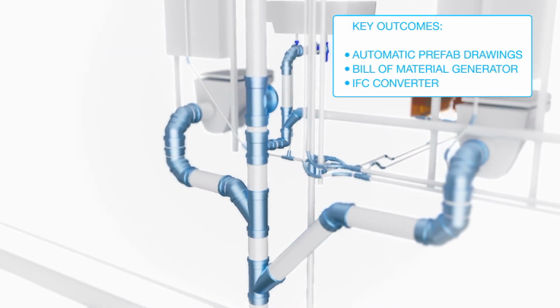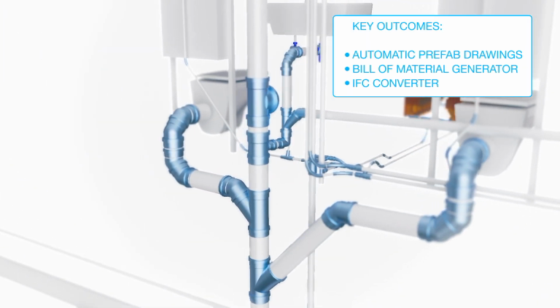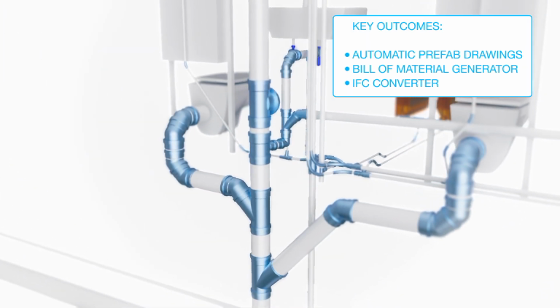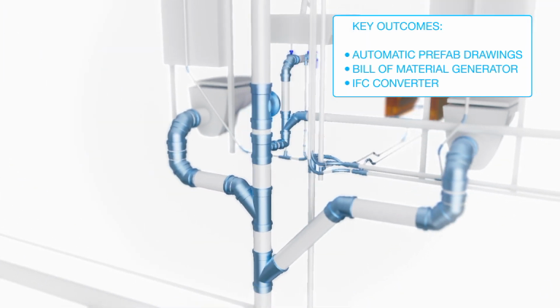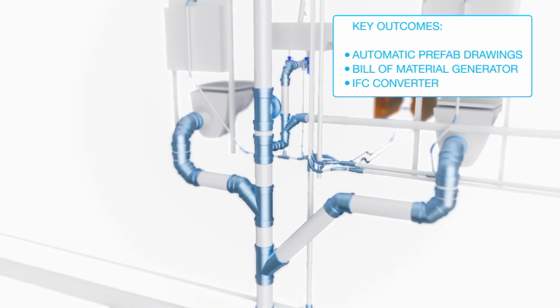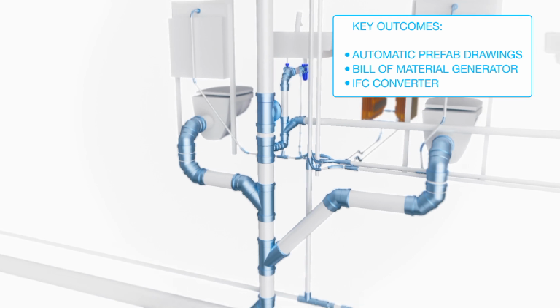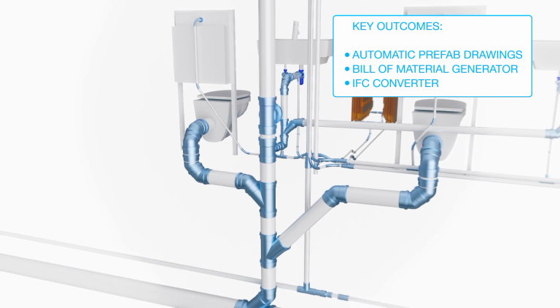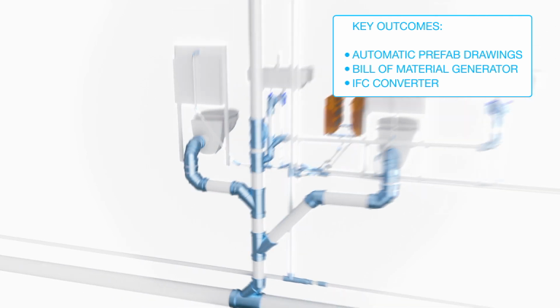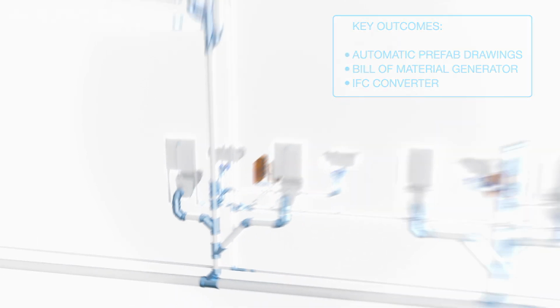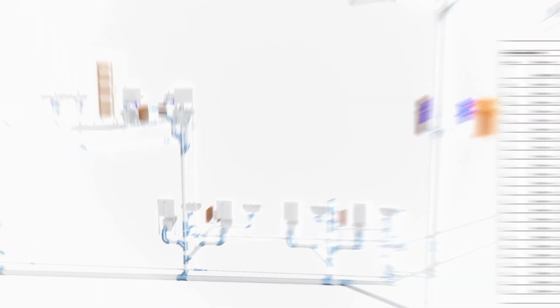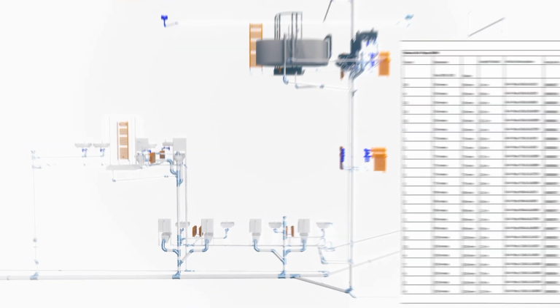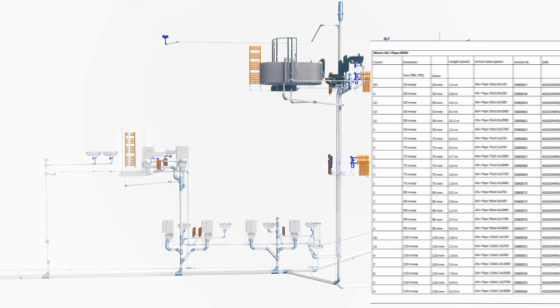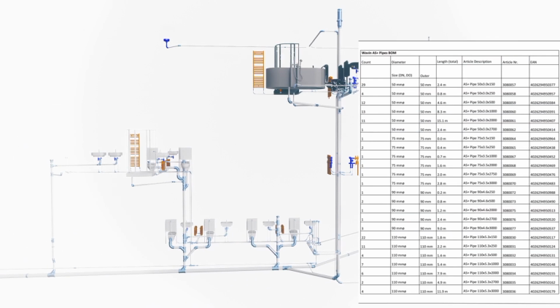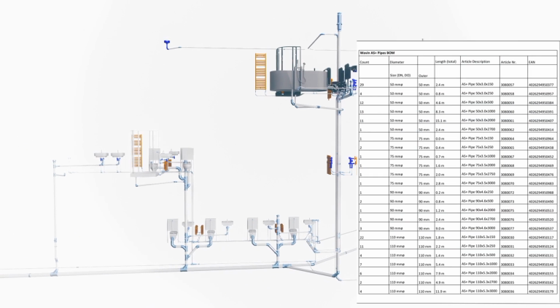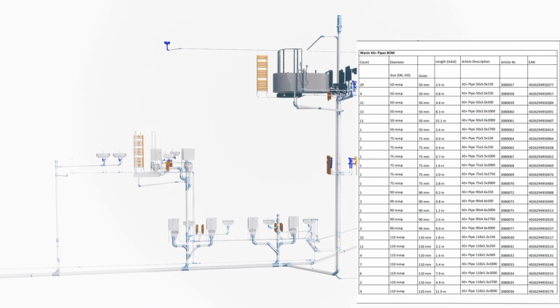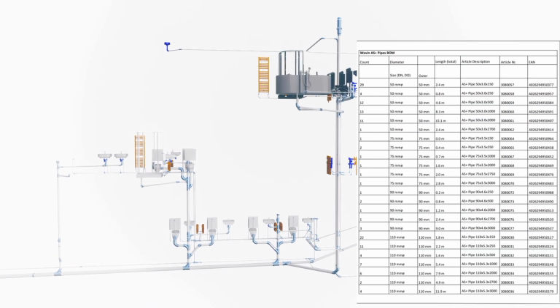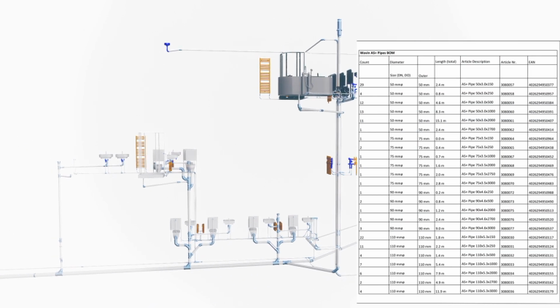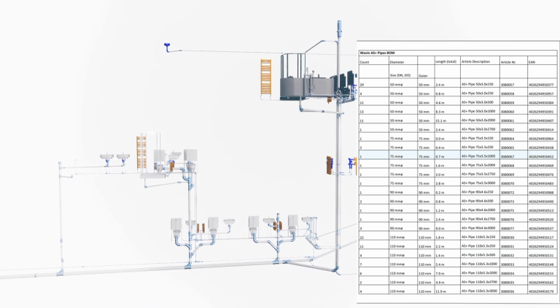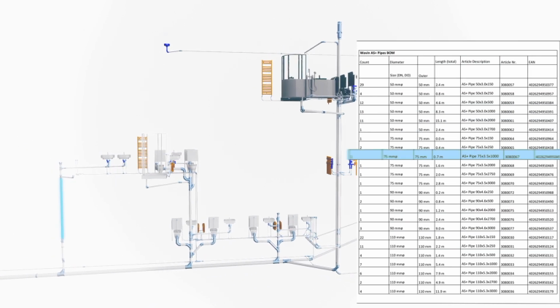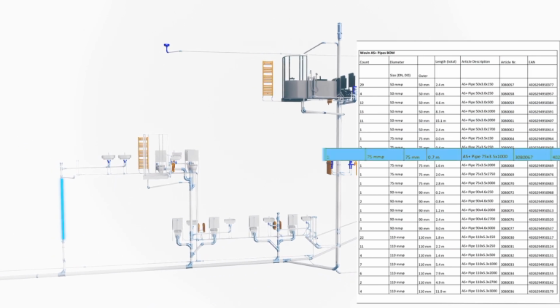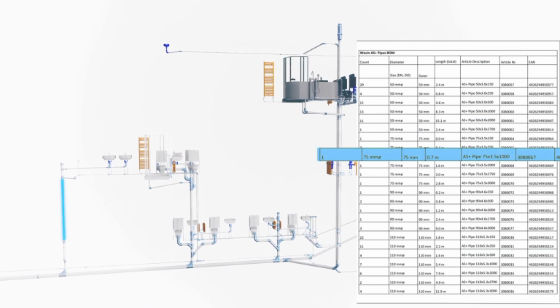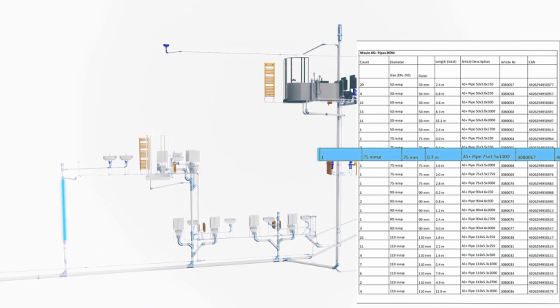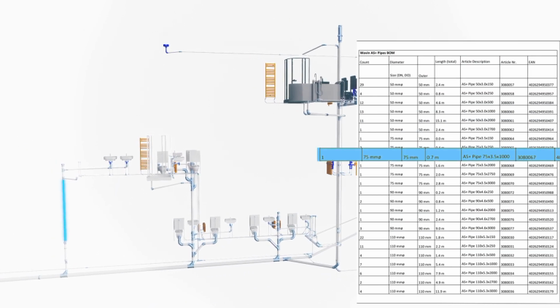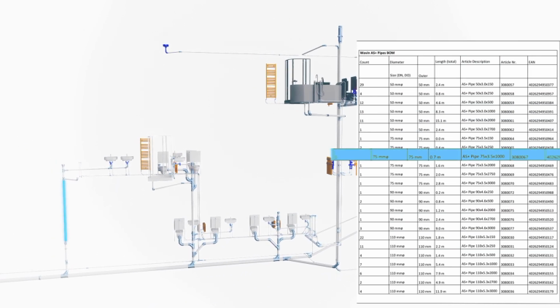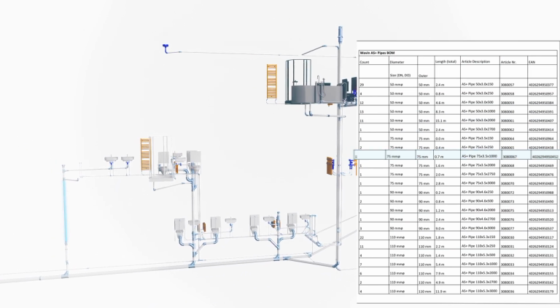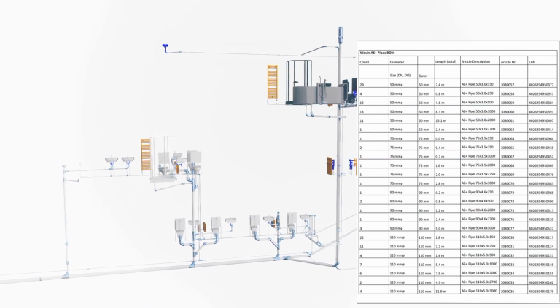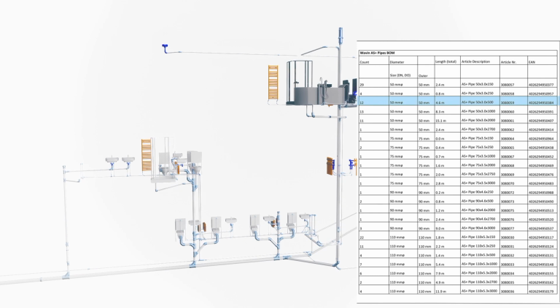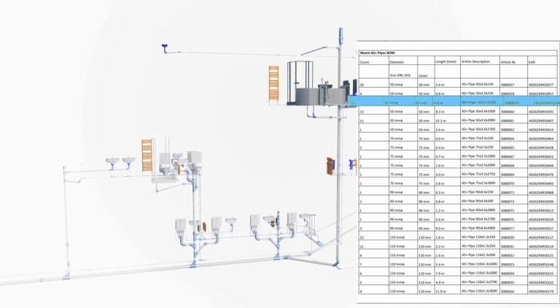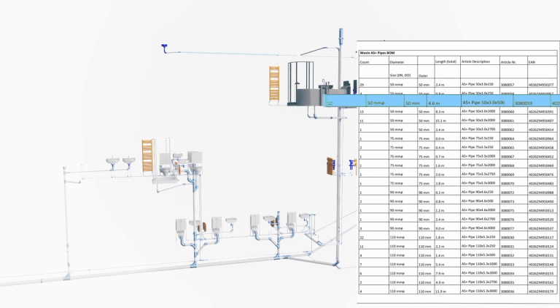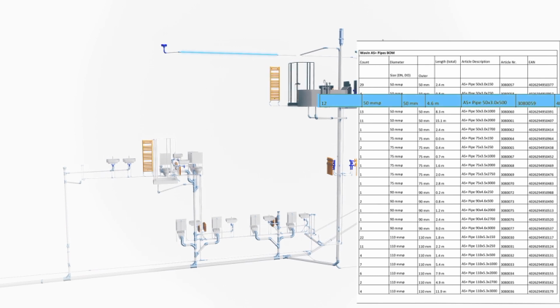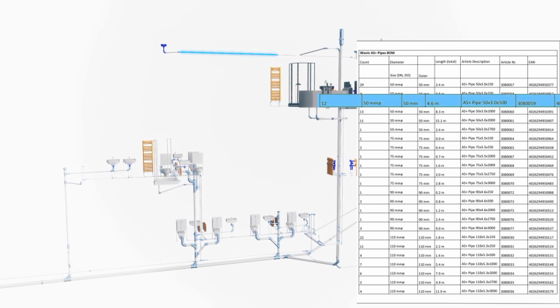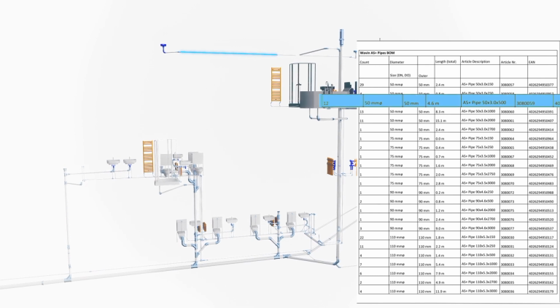This accurate design also results in an accurate bill of material. Therefore, you only purchase those products you really need.